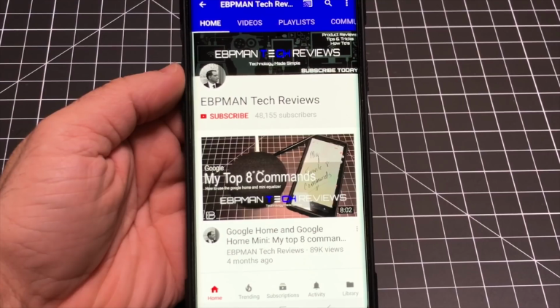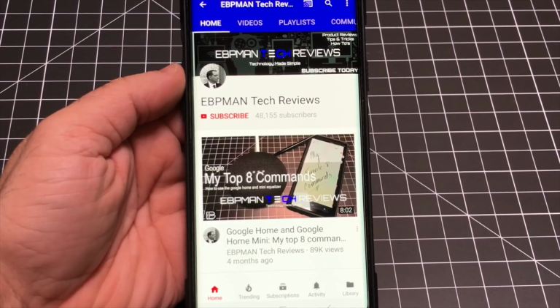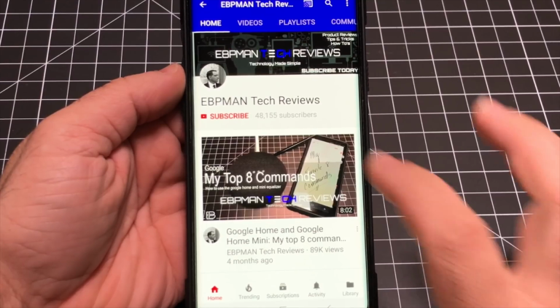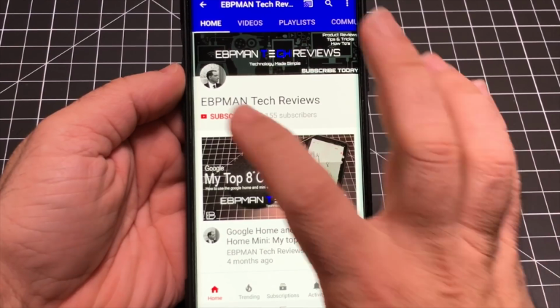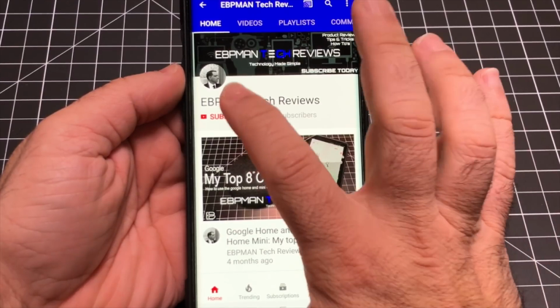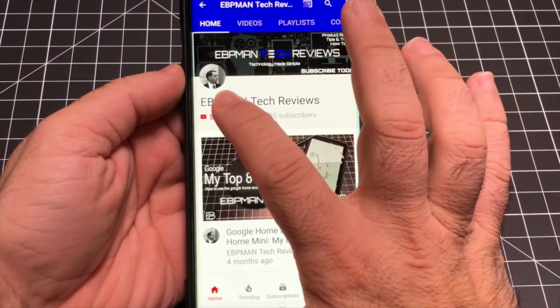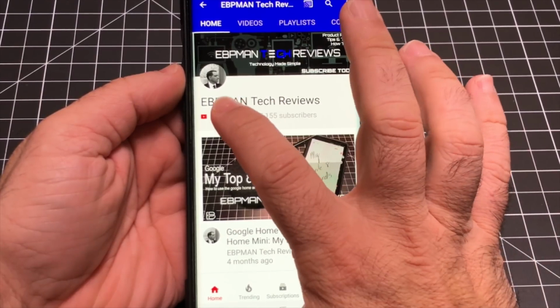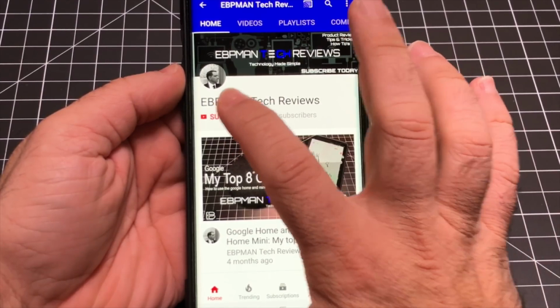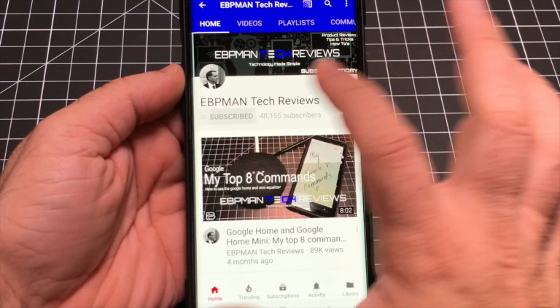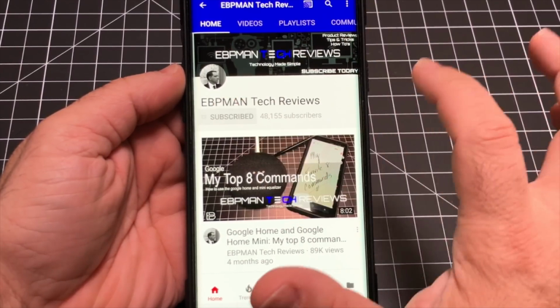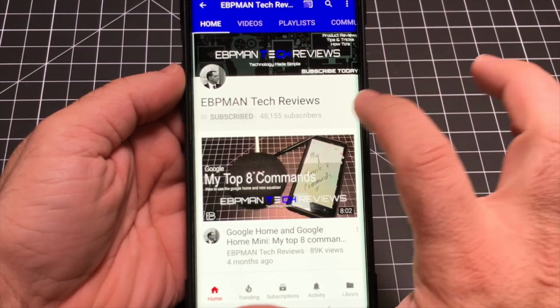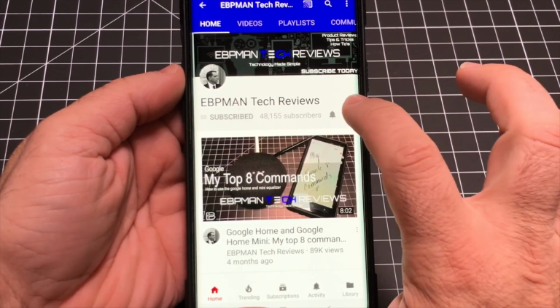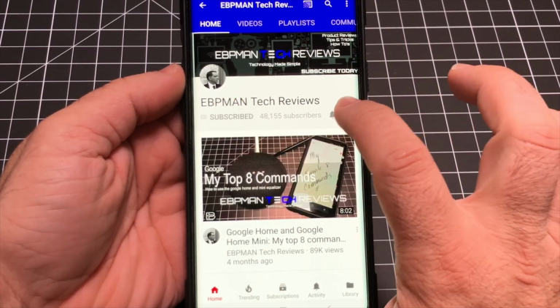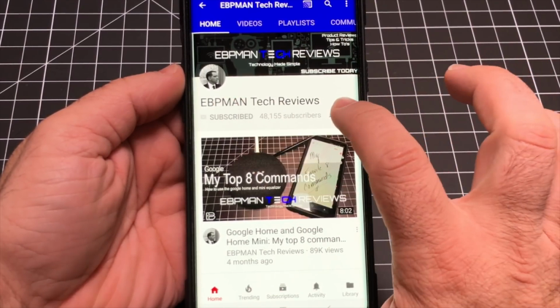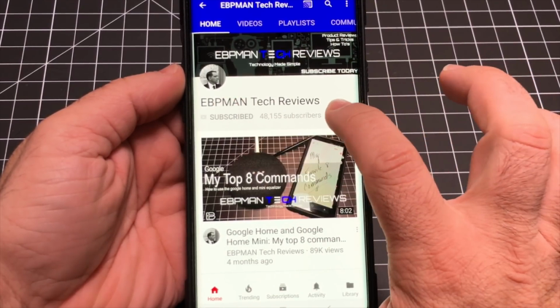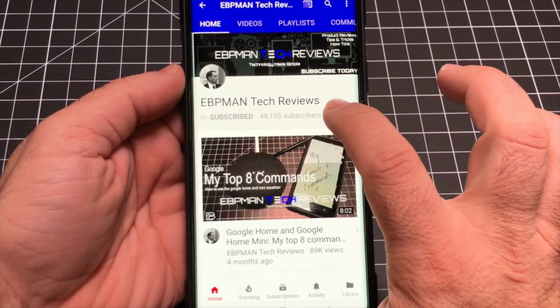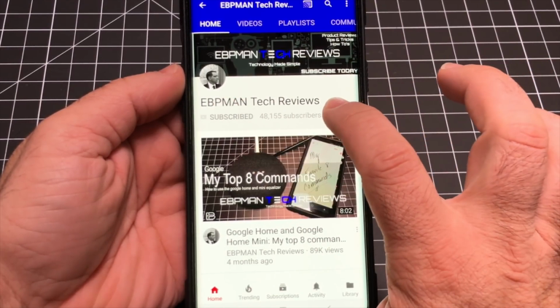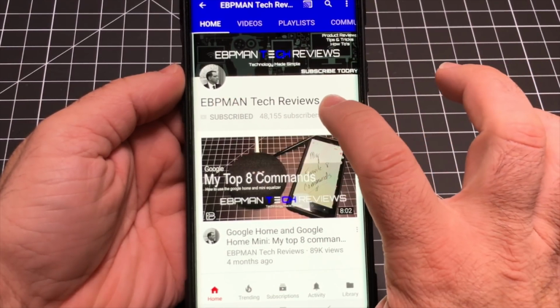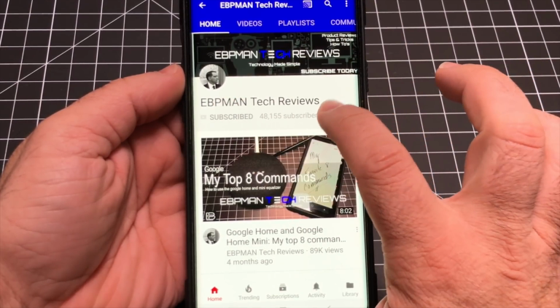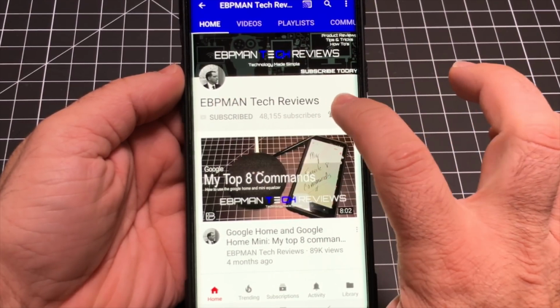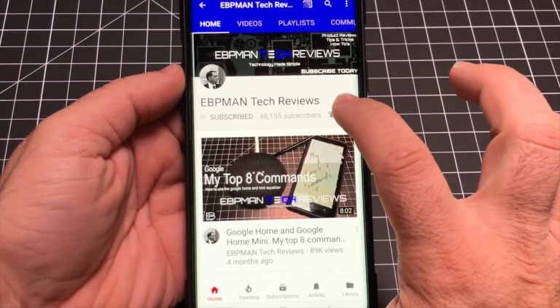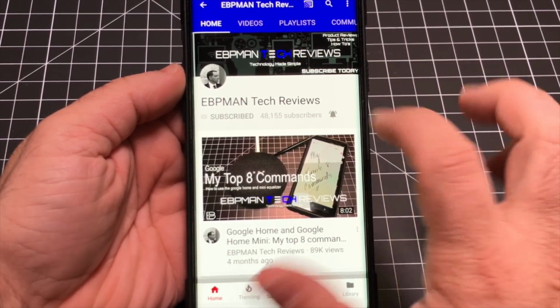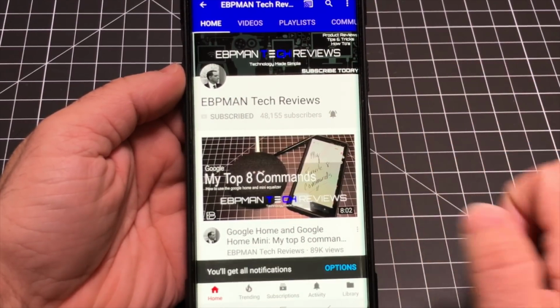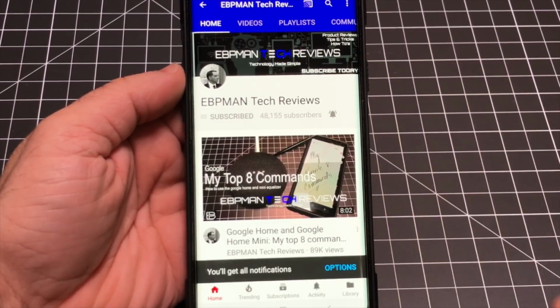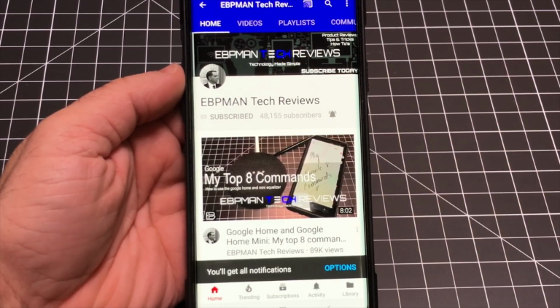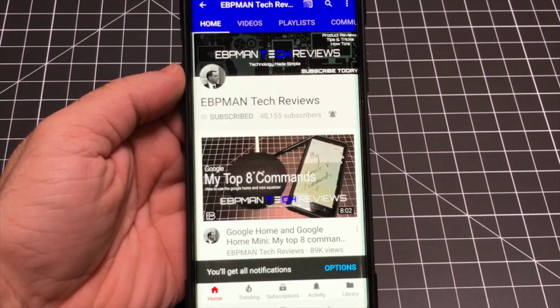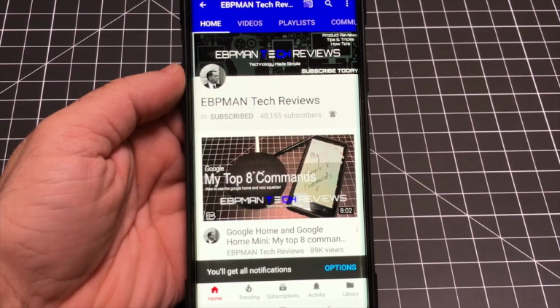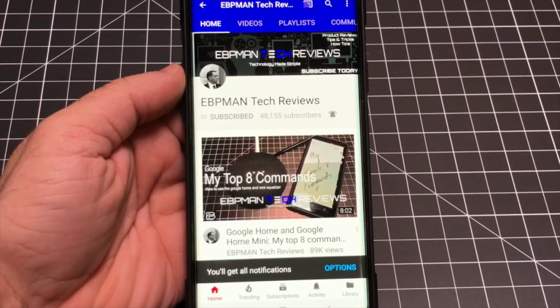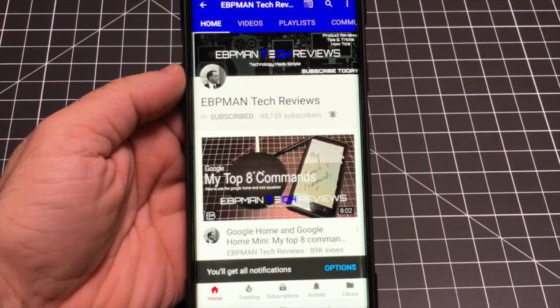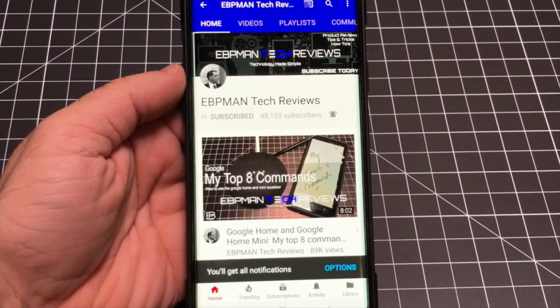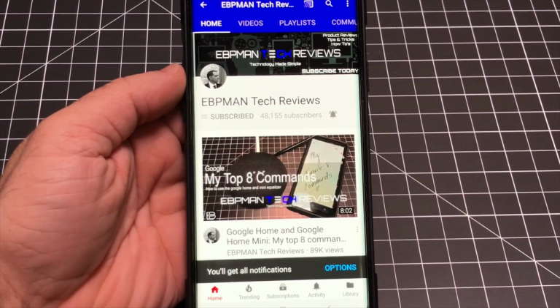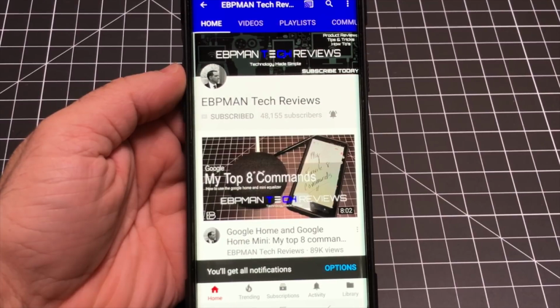Make sure you hit the subscribe button and tap the little bell icon to get notified when new videos become available.